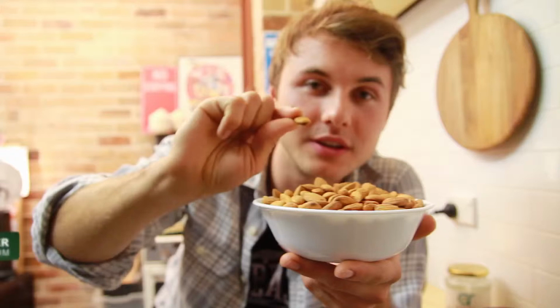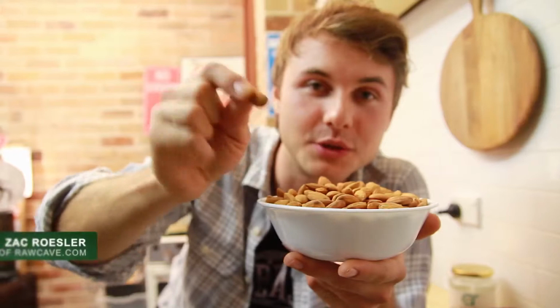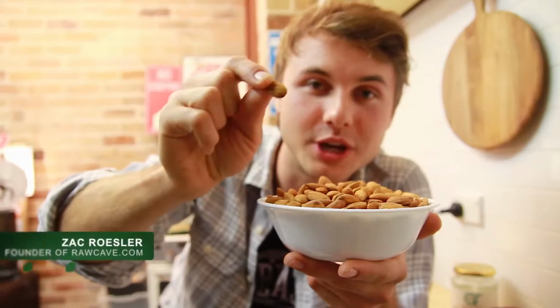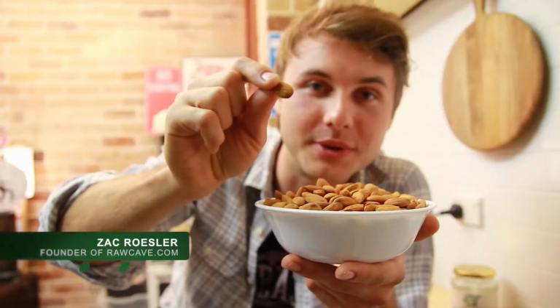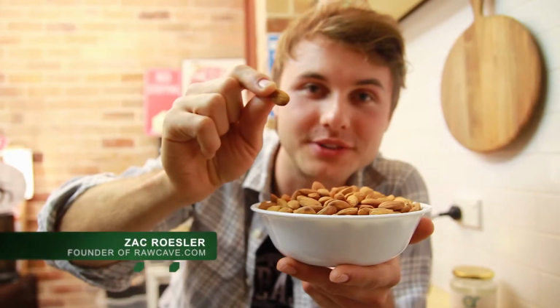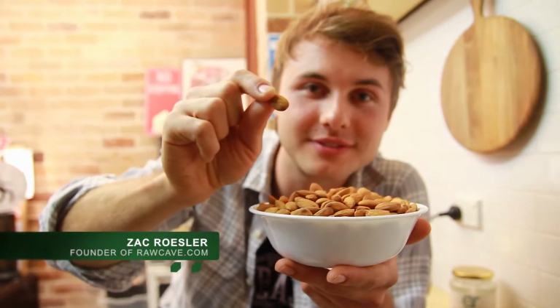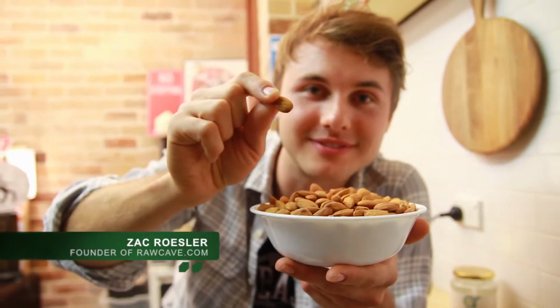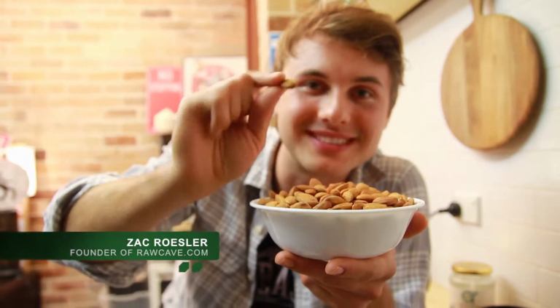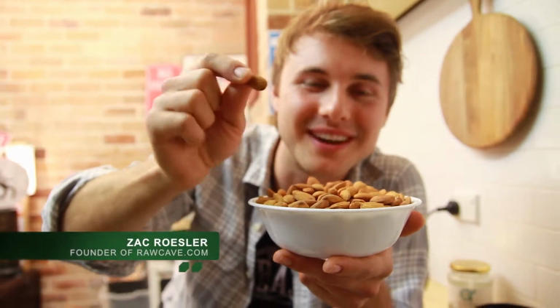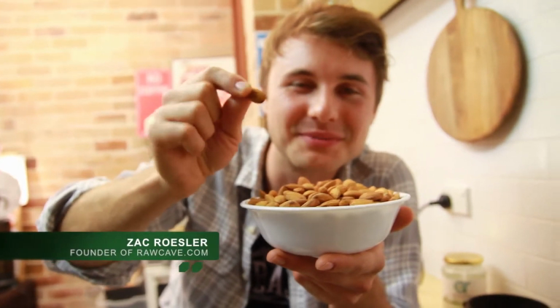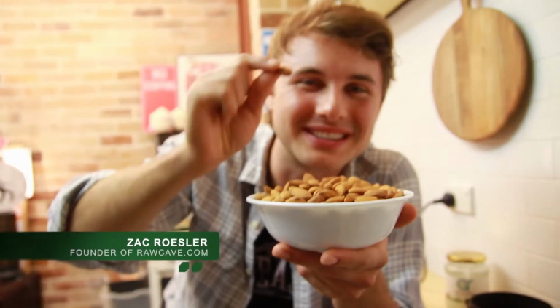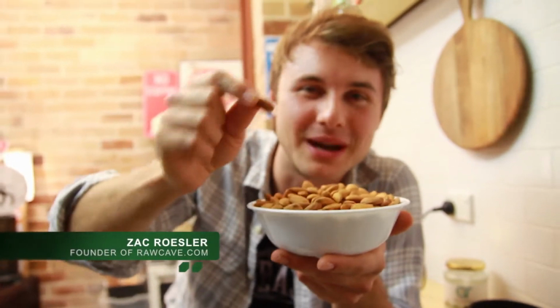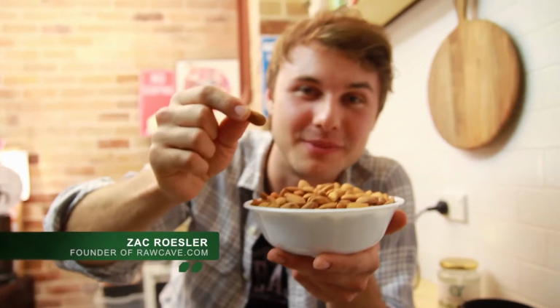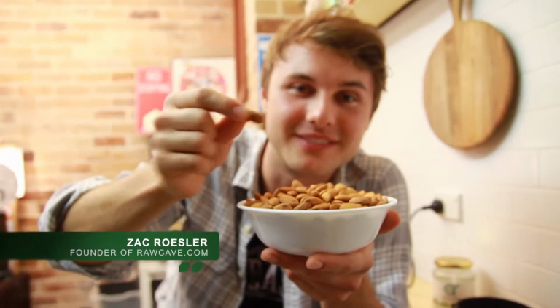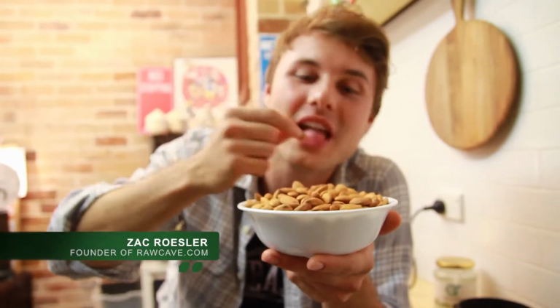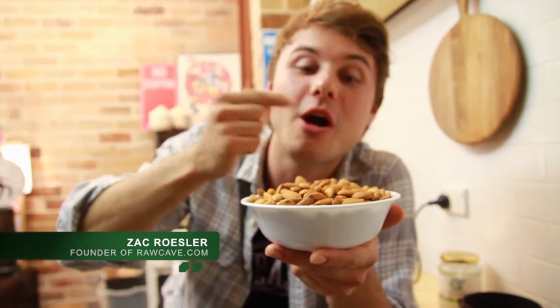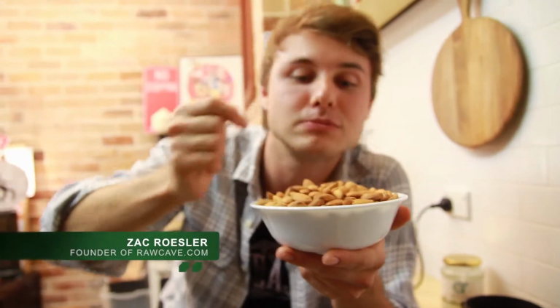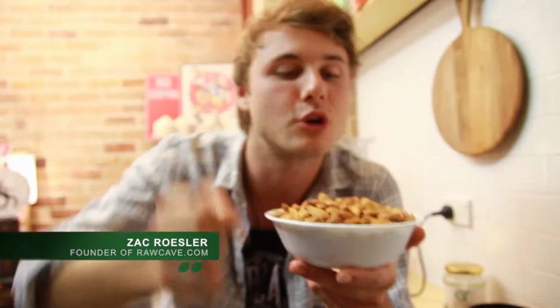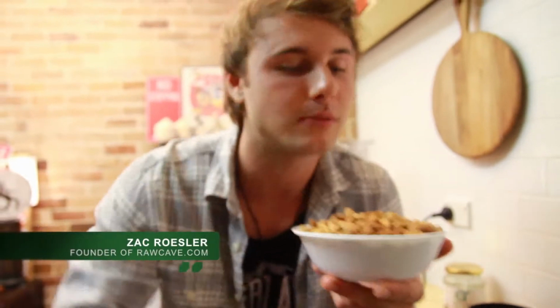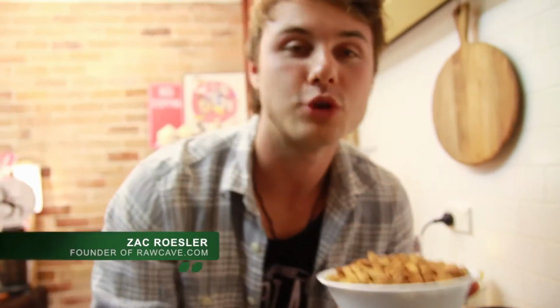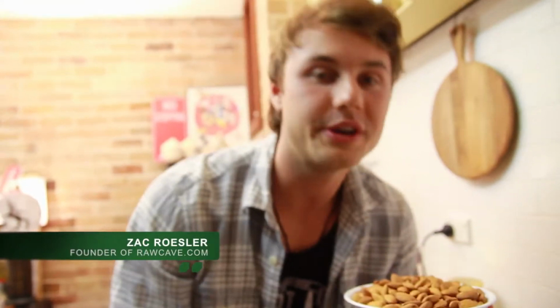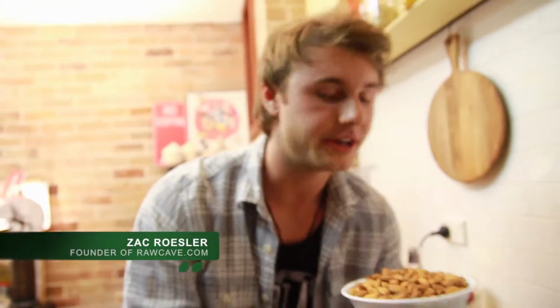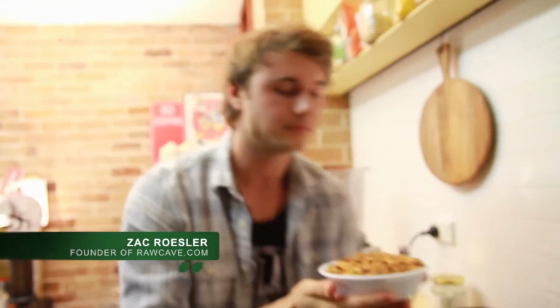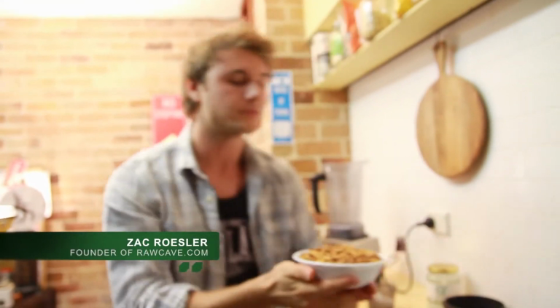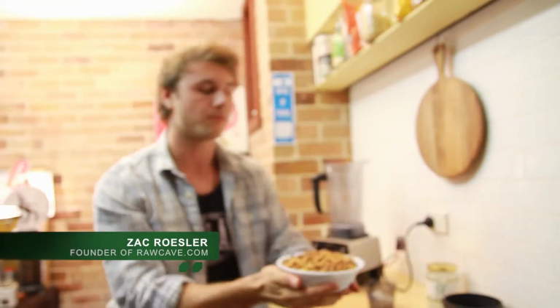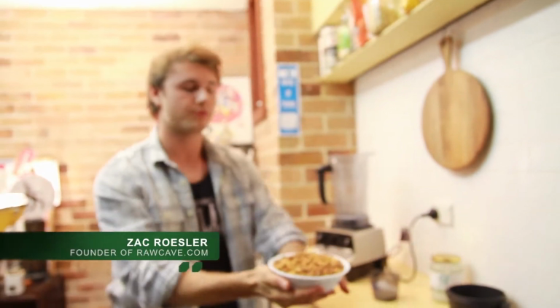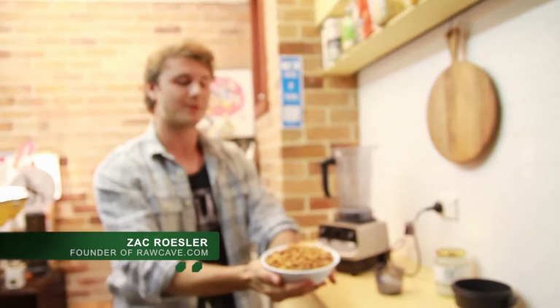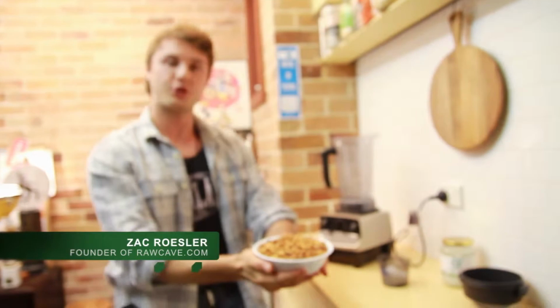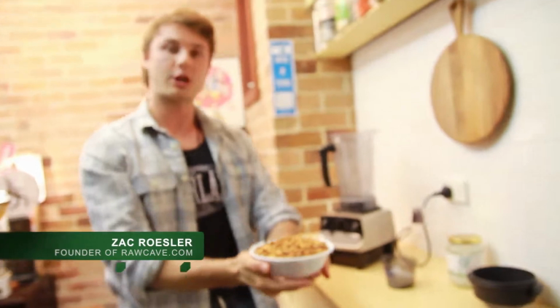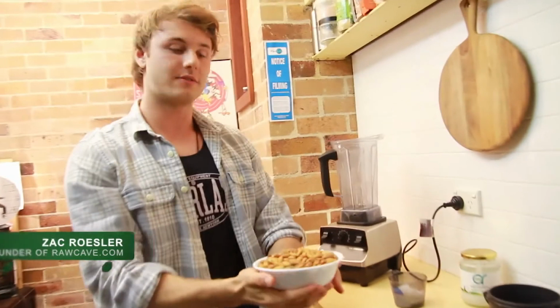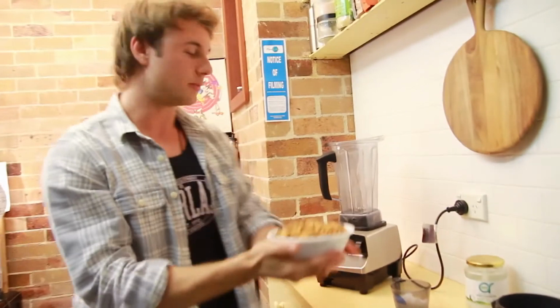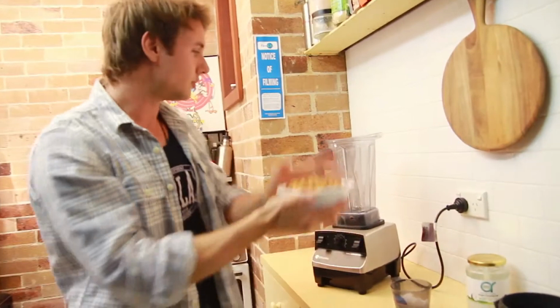You know what time it is — it's time to make some almond butter. All we need is about two cups of almonds.